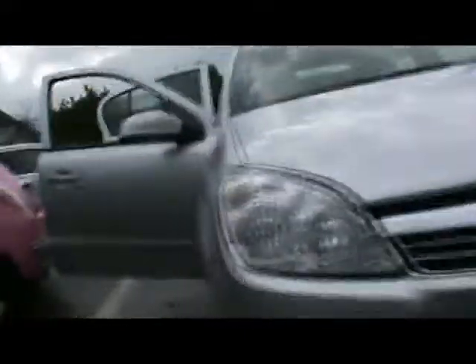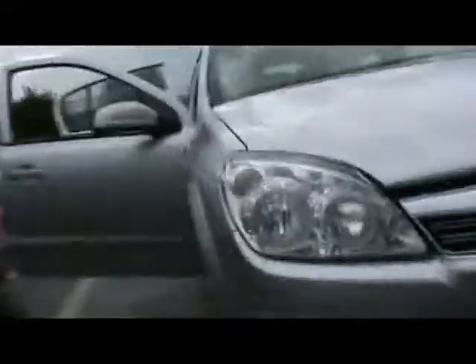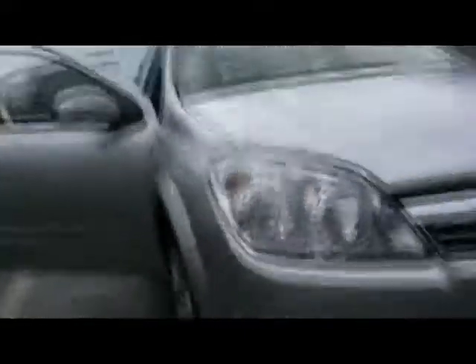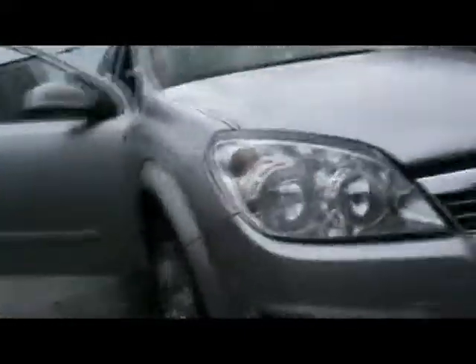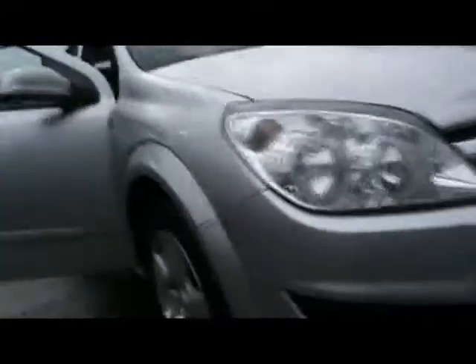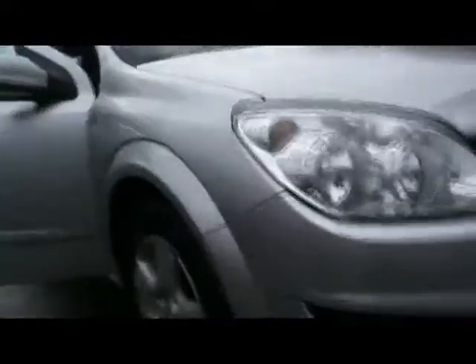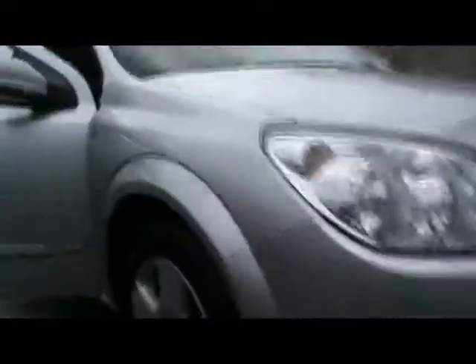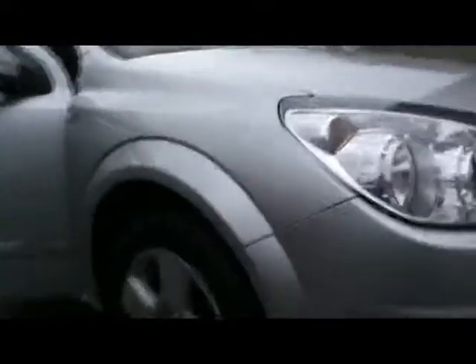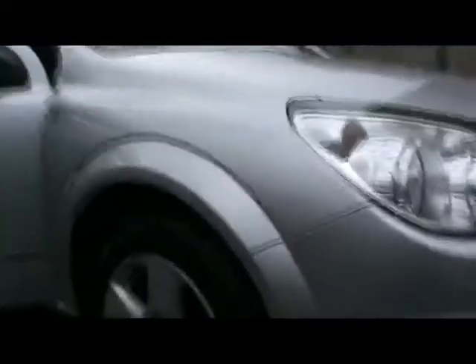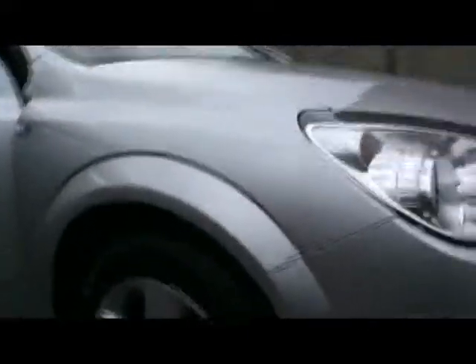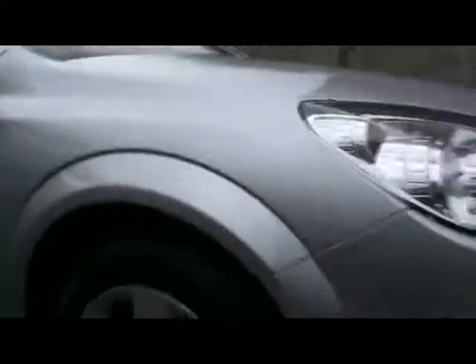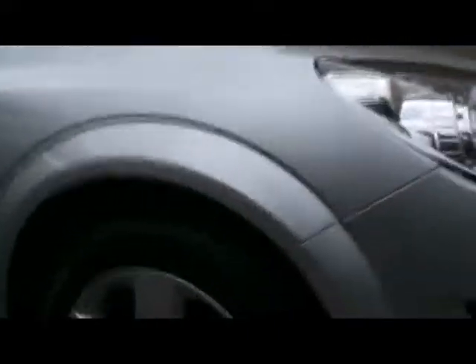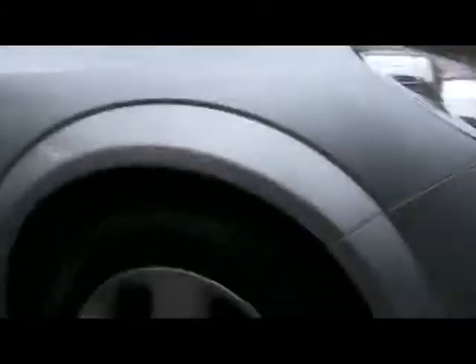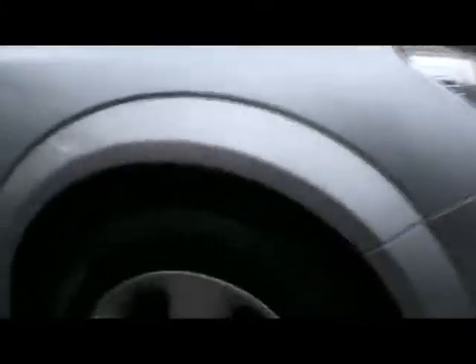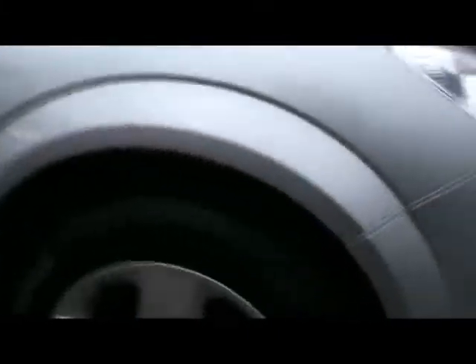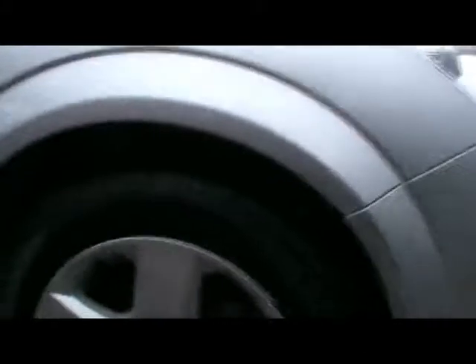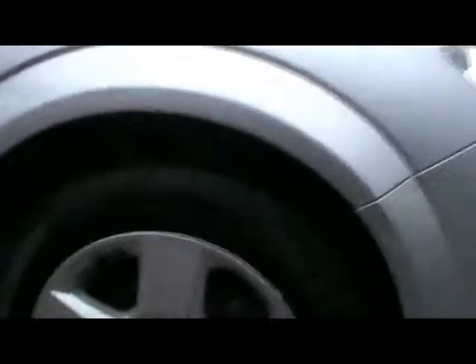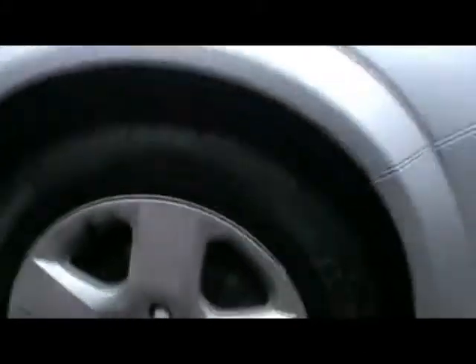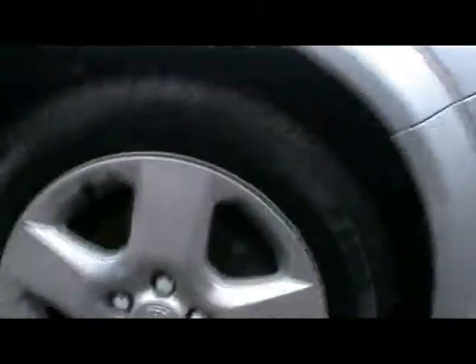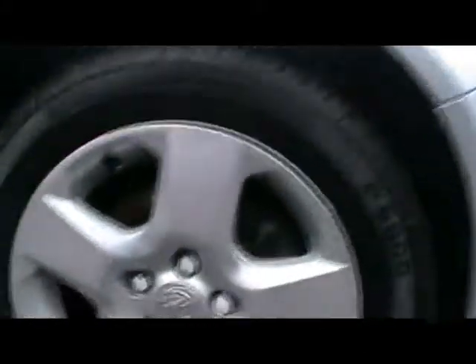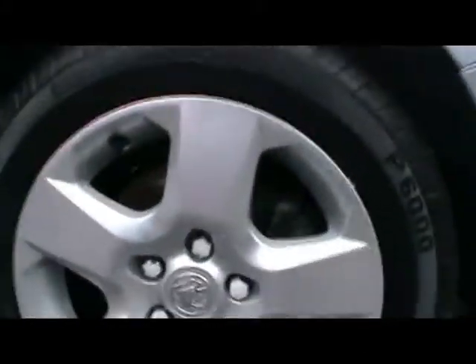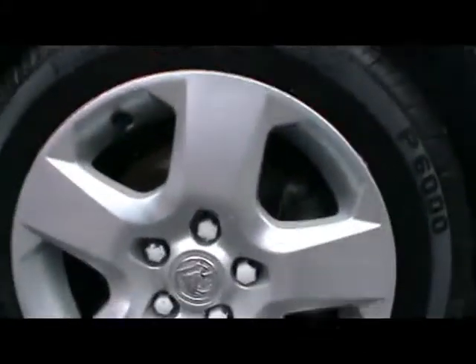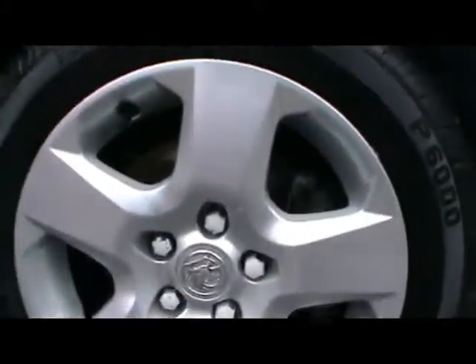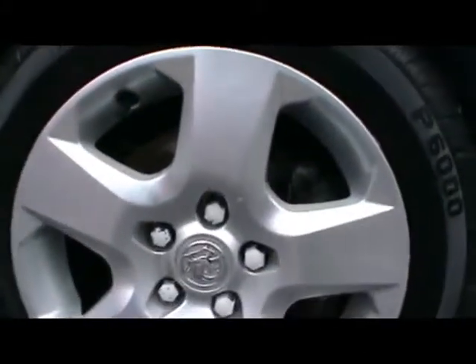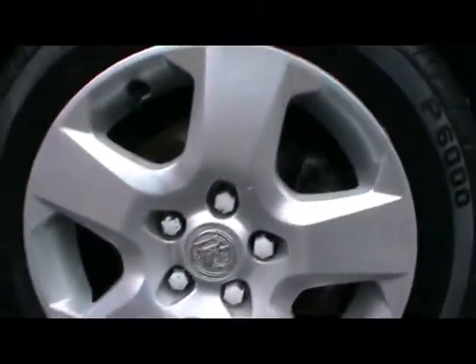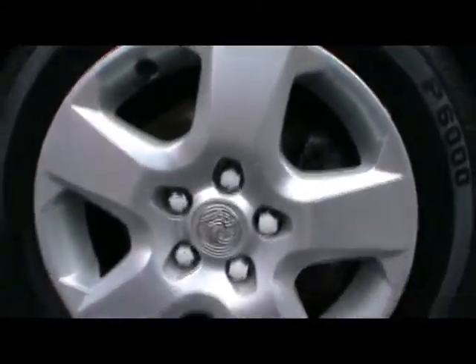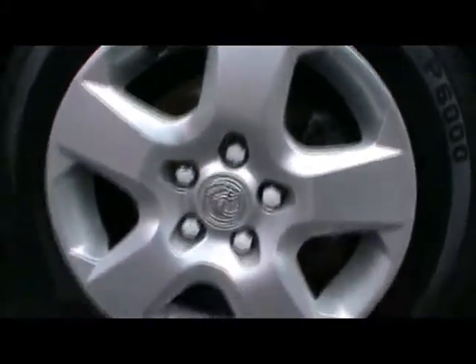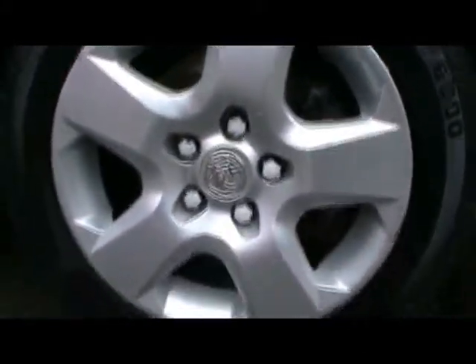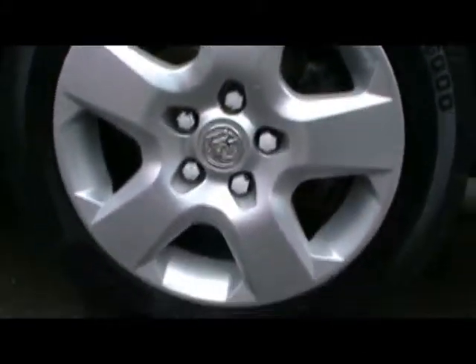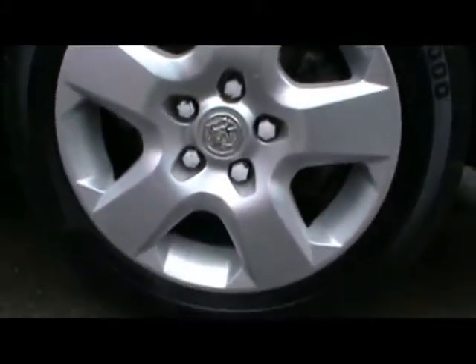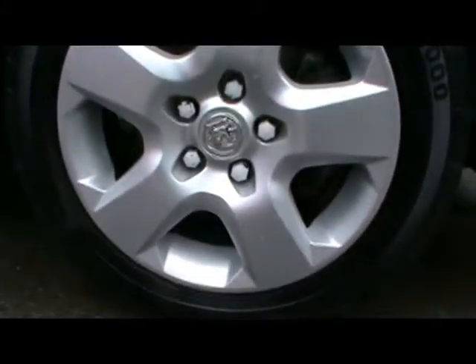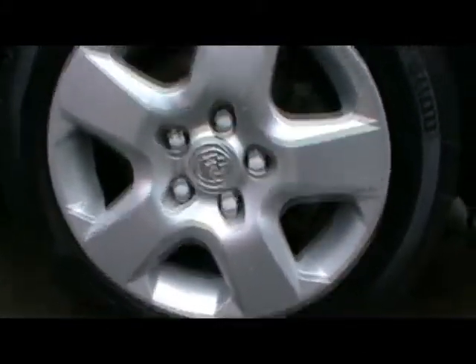All four of the wheel trims have been really well looked after as well. There's no signs of them being kerbed, no scrapes either.